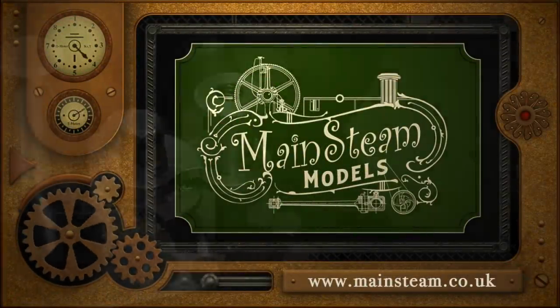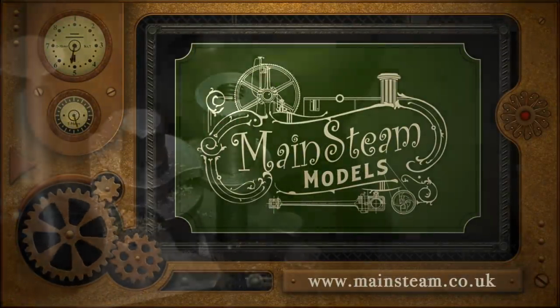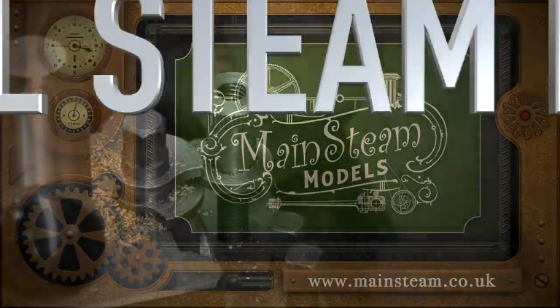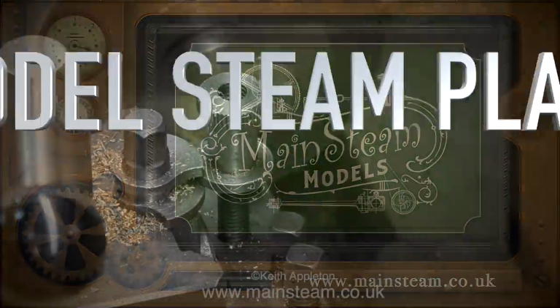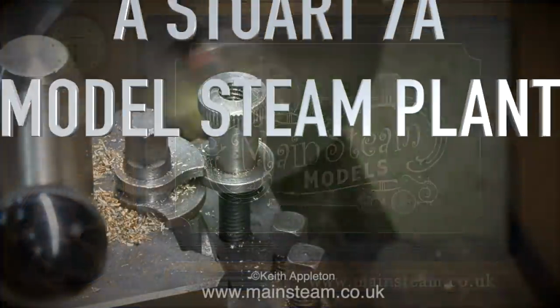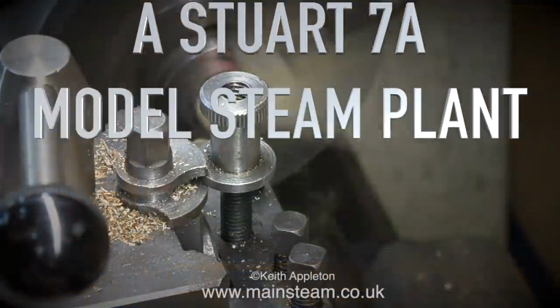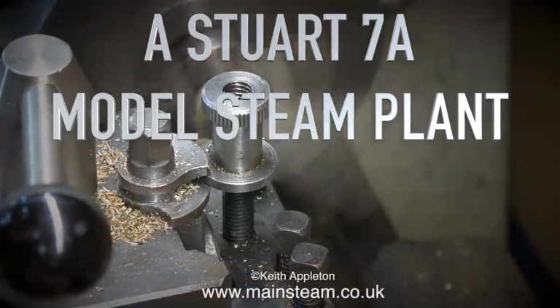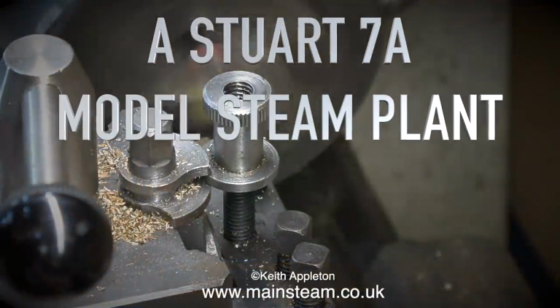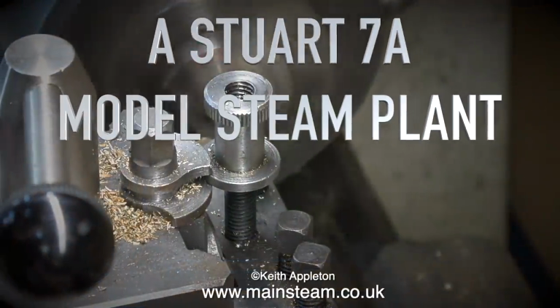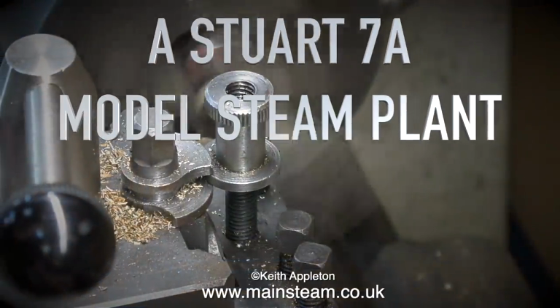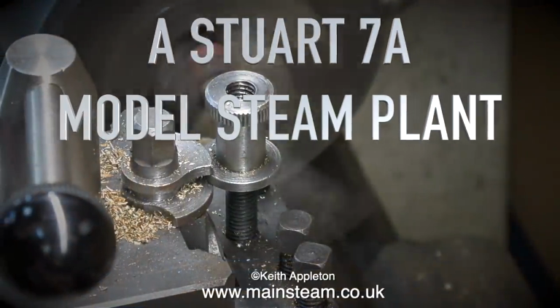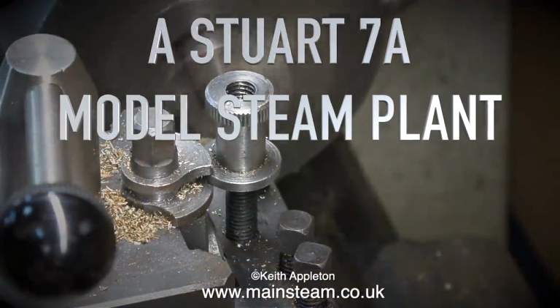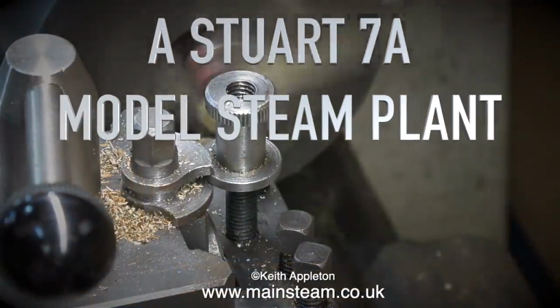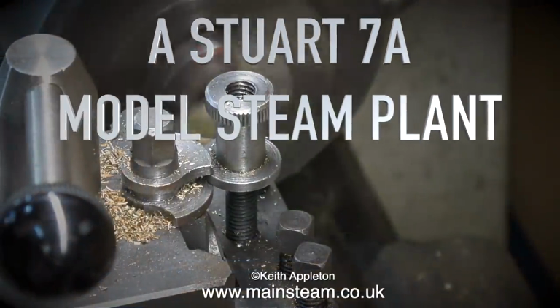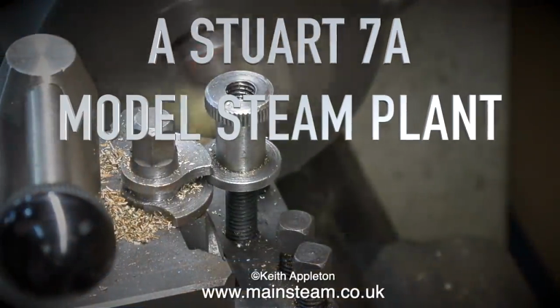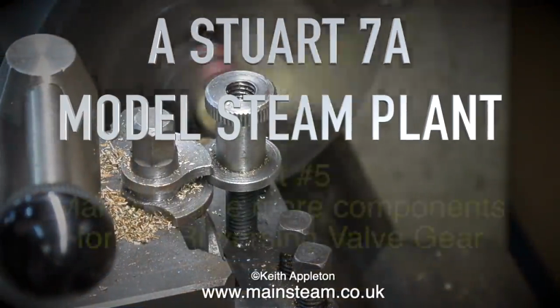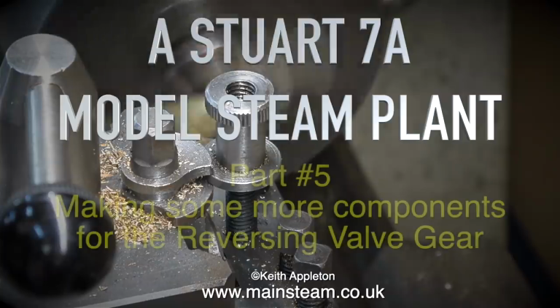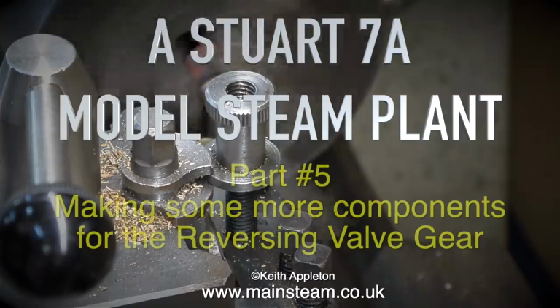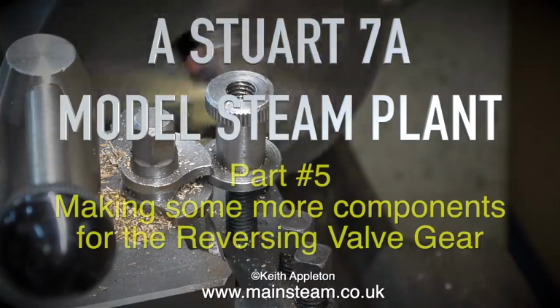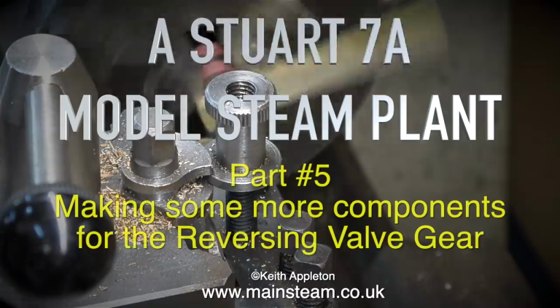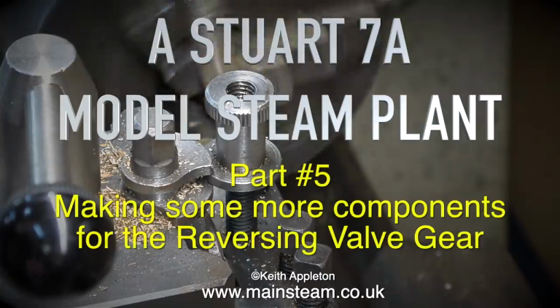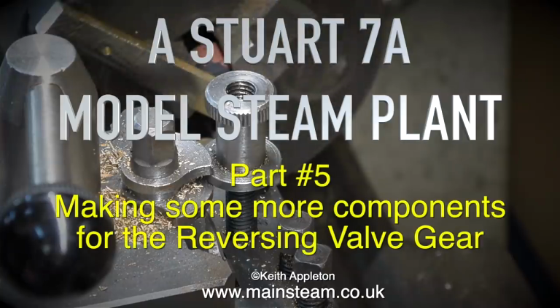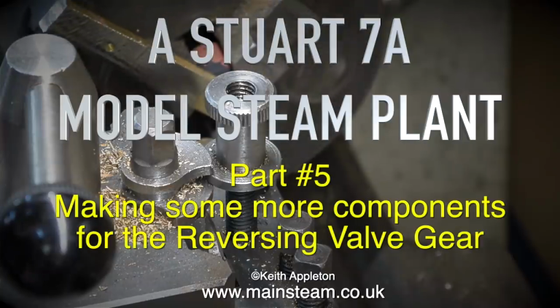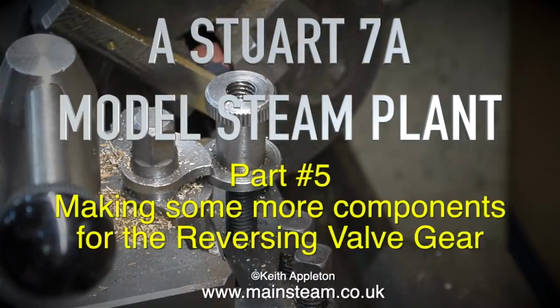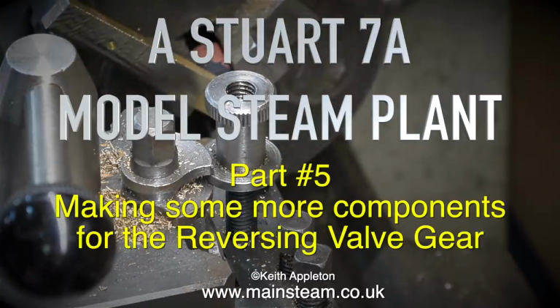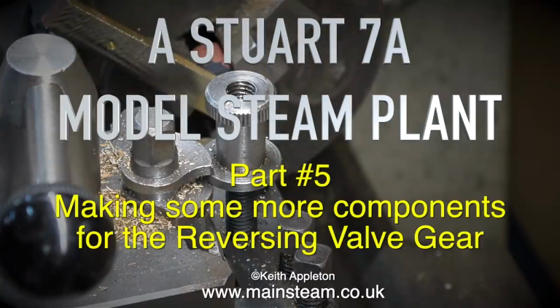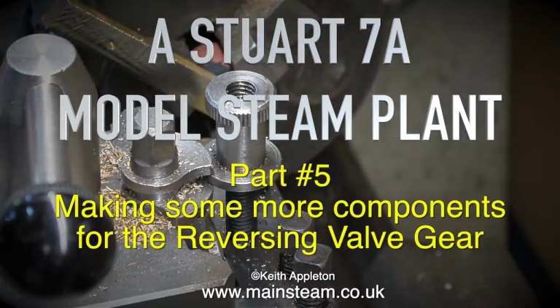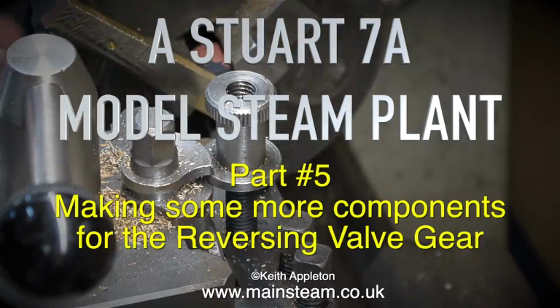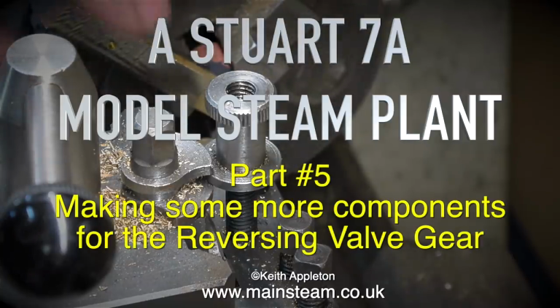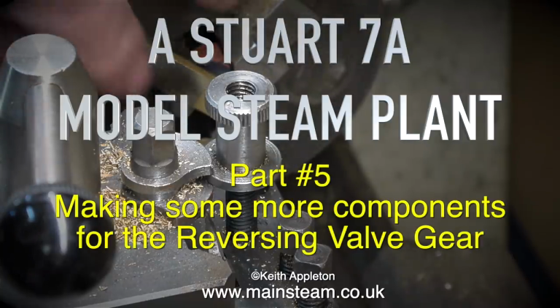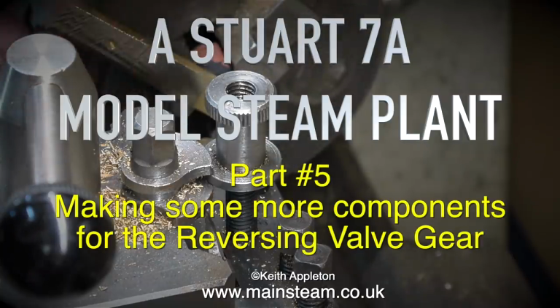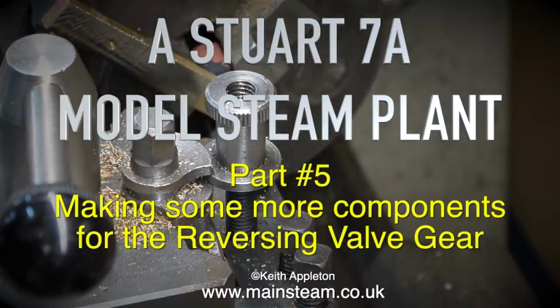A Stuart 7A model steam plant, this is part 5, making some more components for the reversing valve gear.